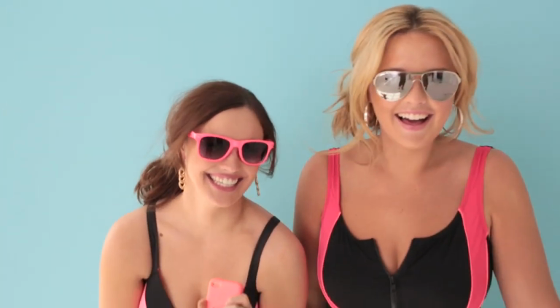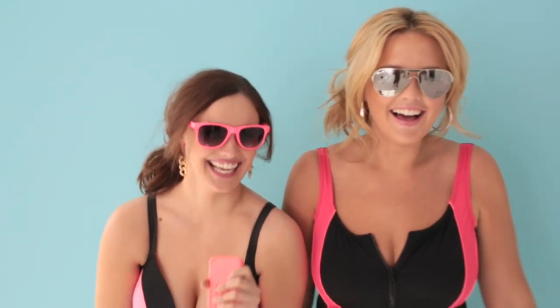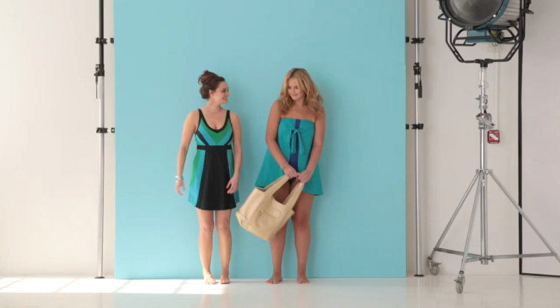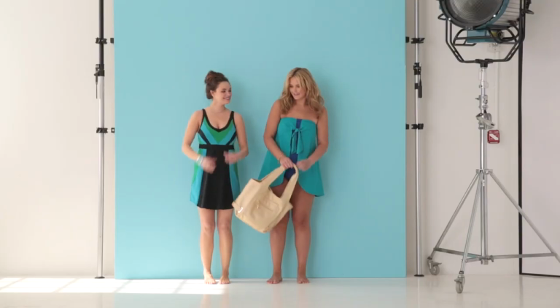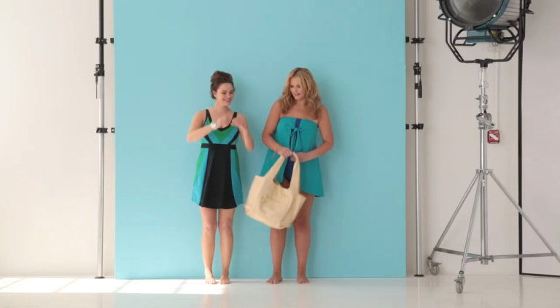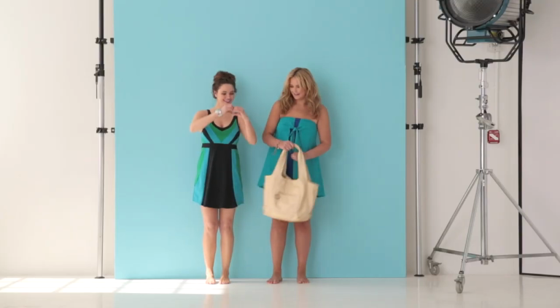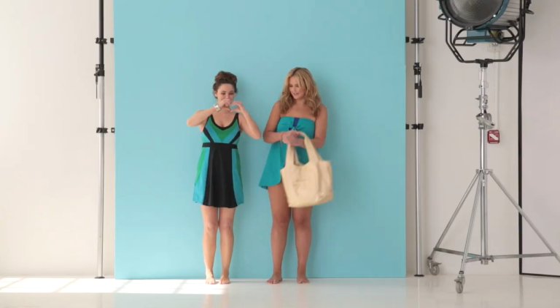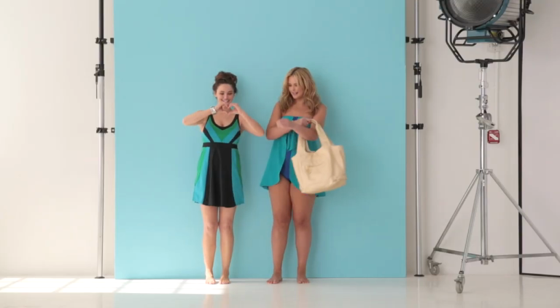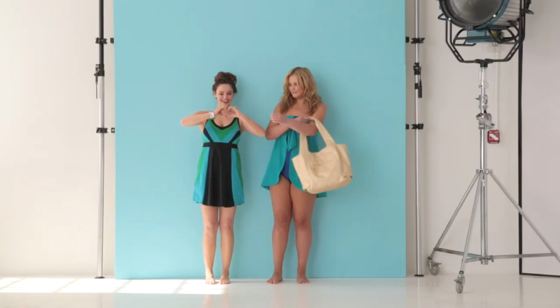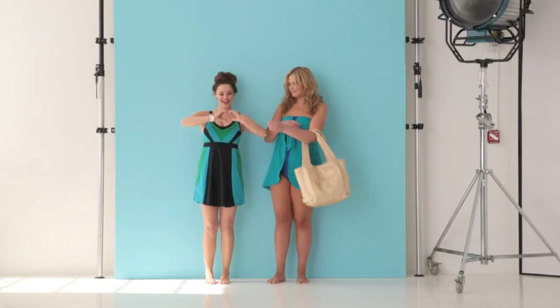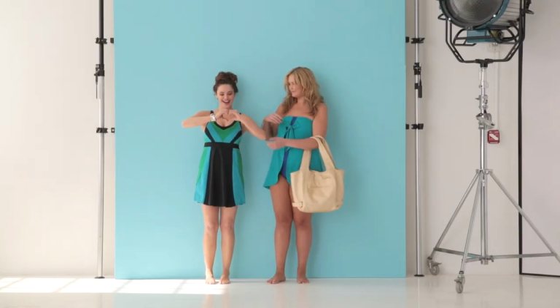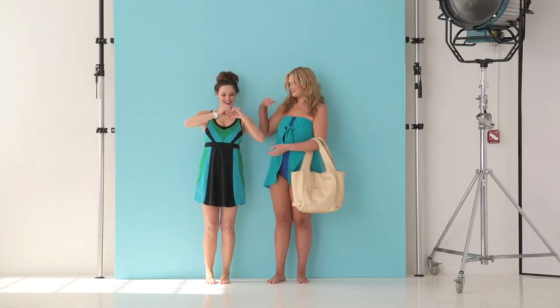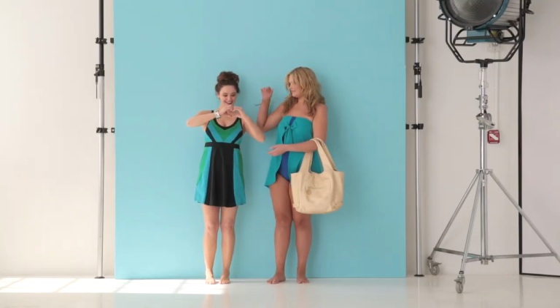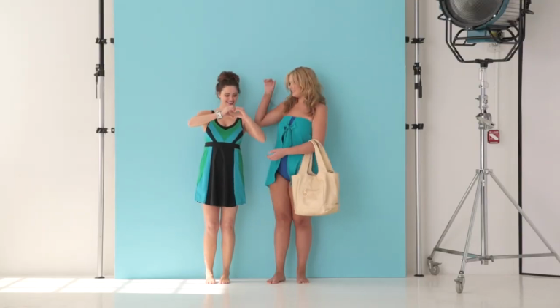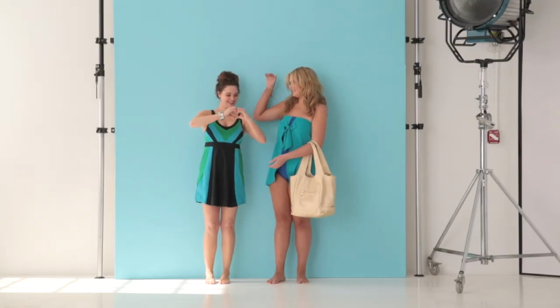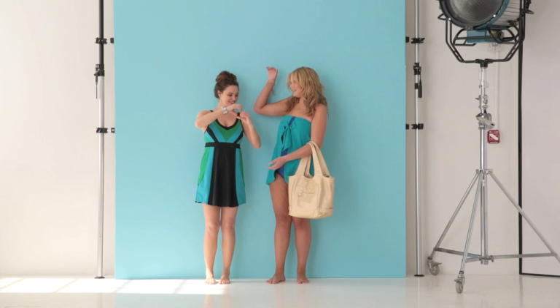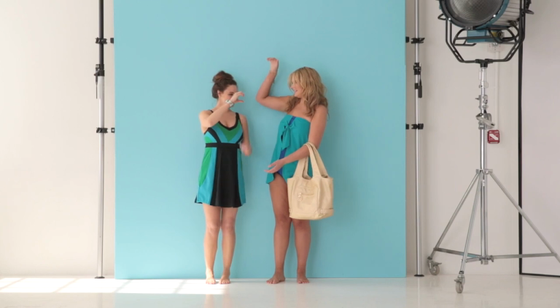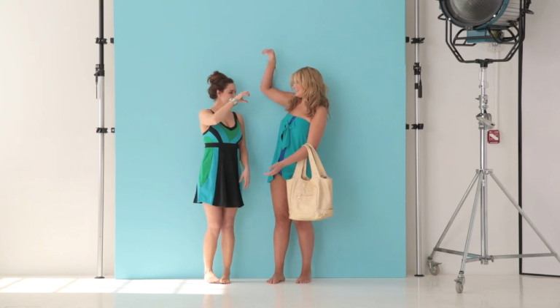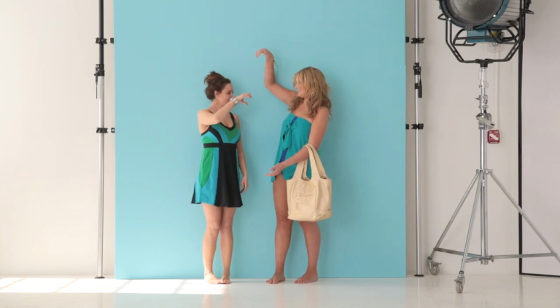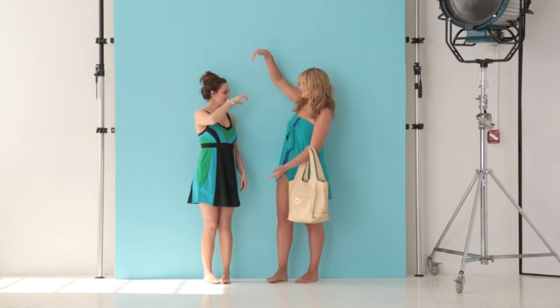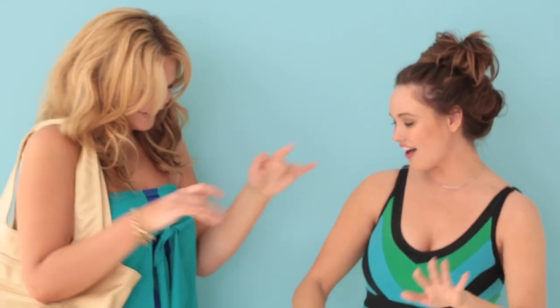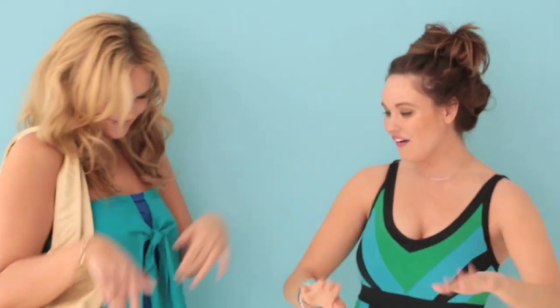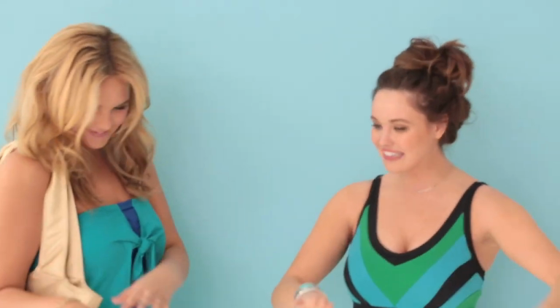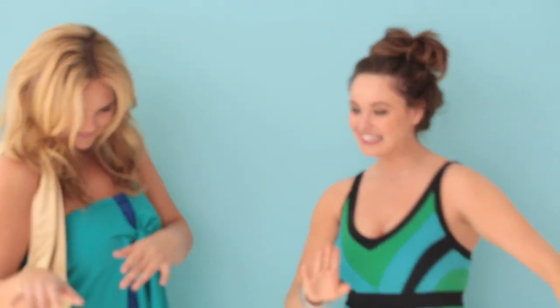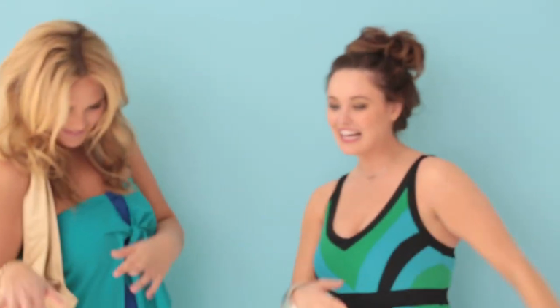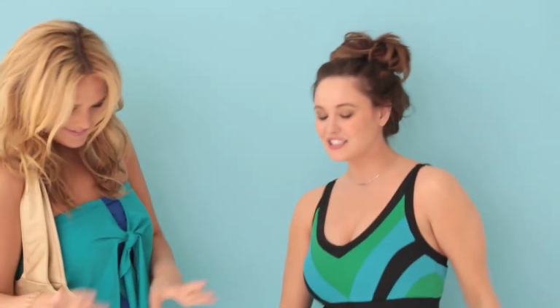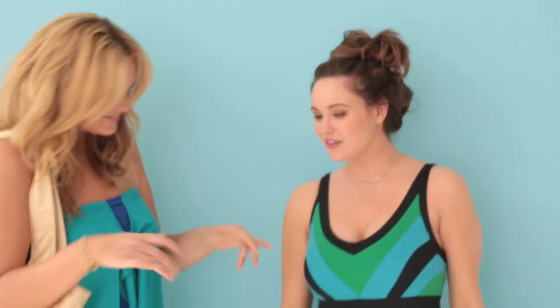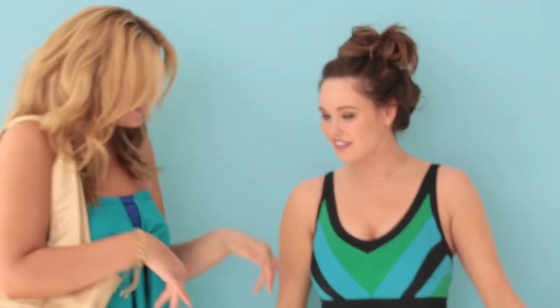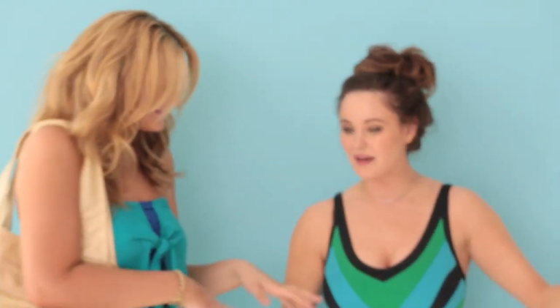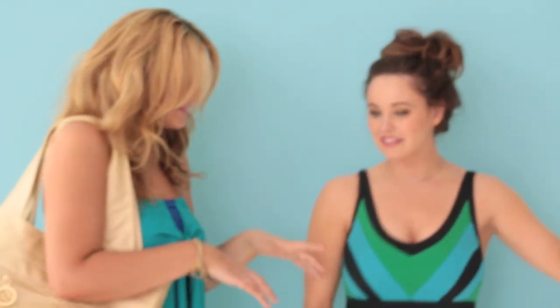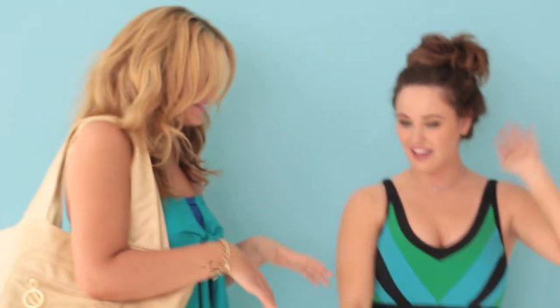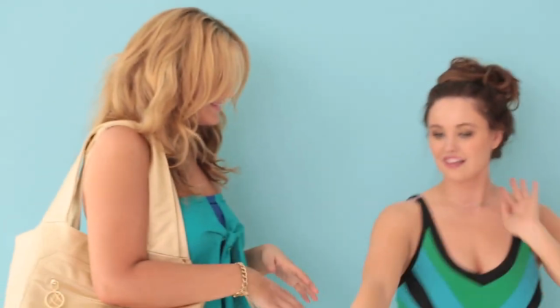The Roman swim dress is one of my favorite suits. When I put it on, I feel sexy and confident.